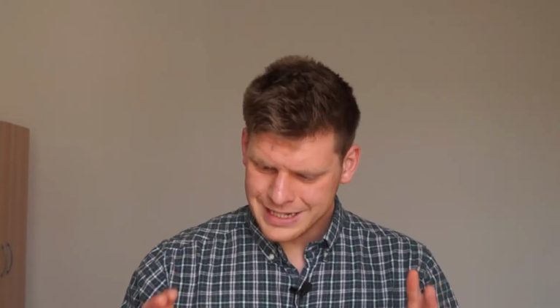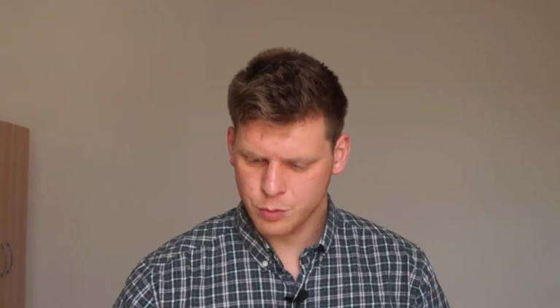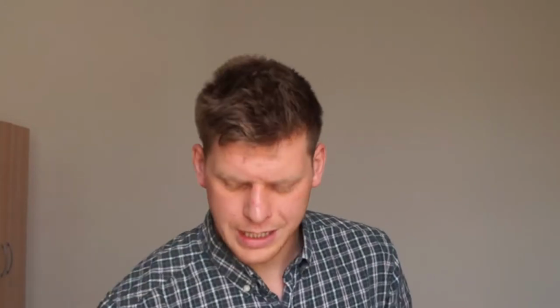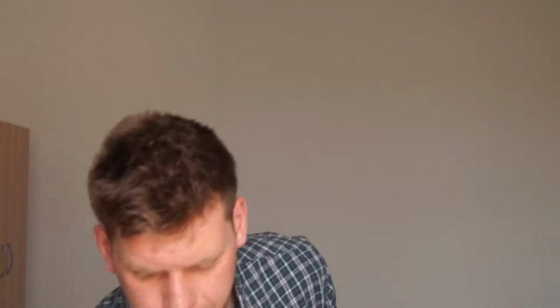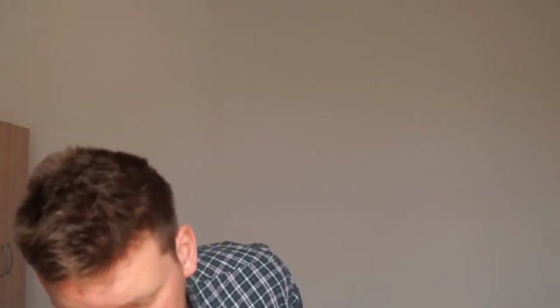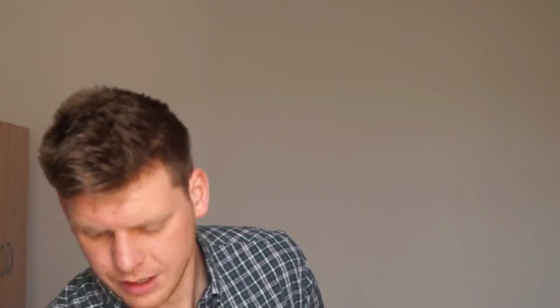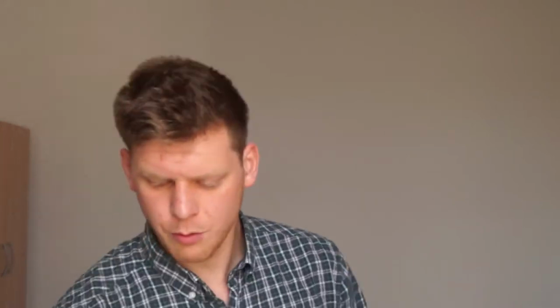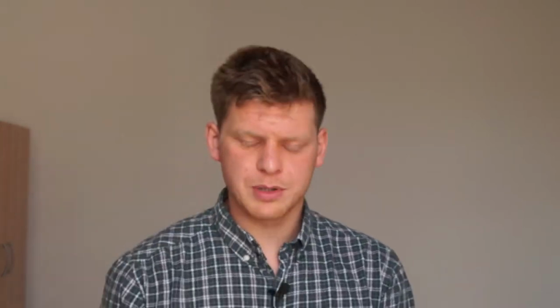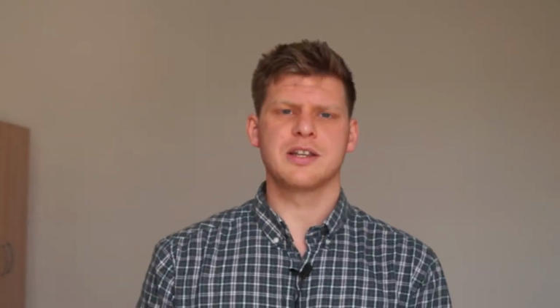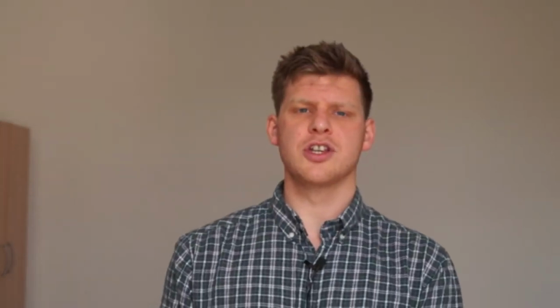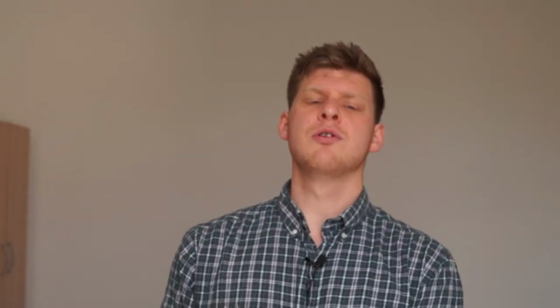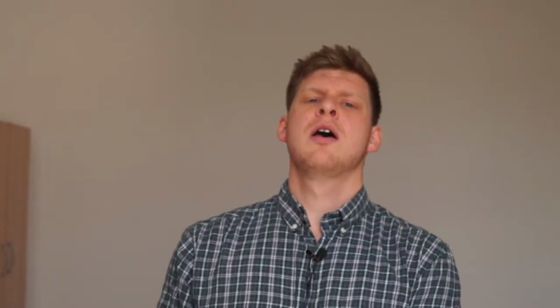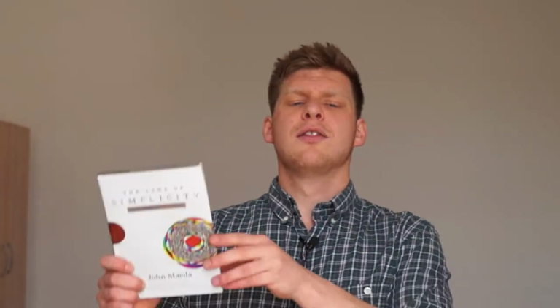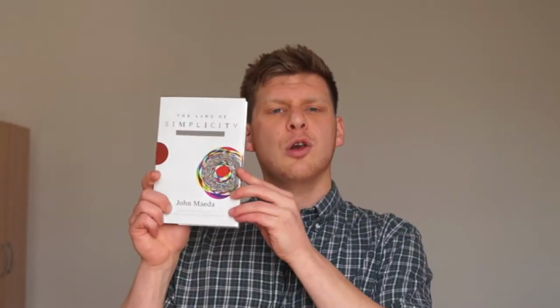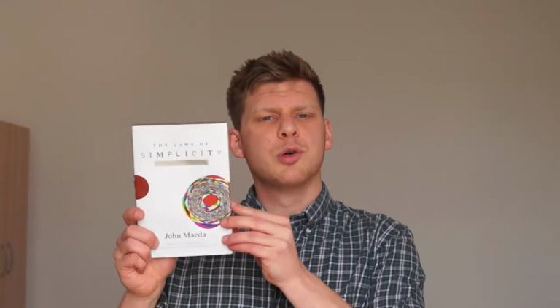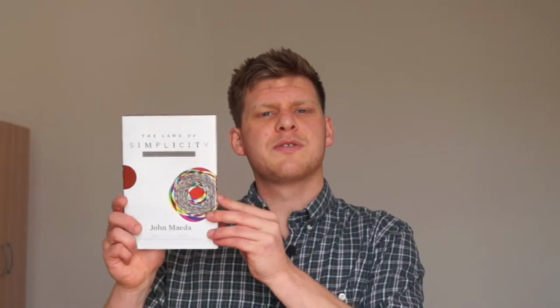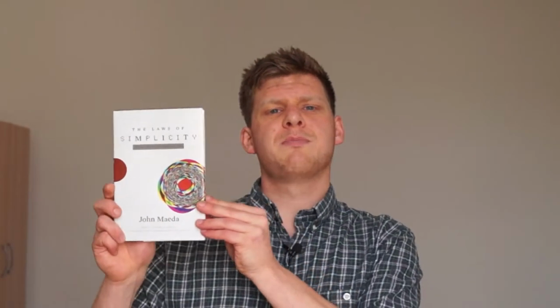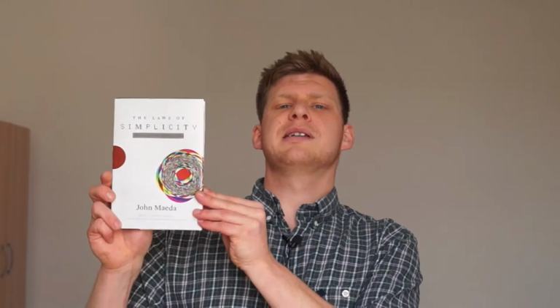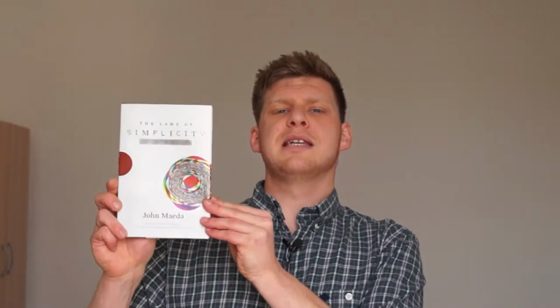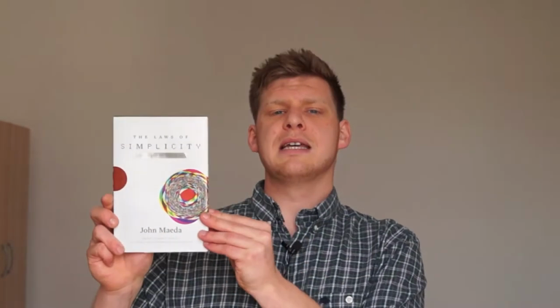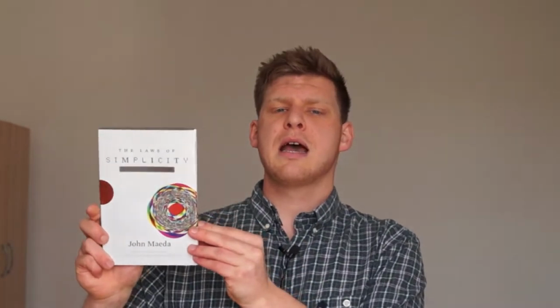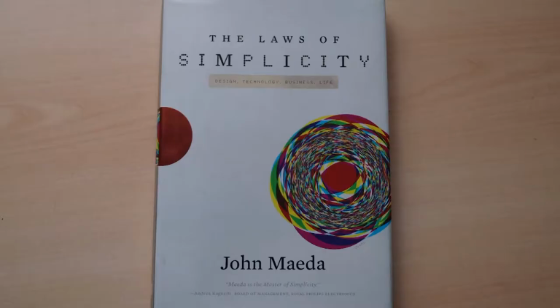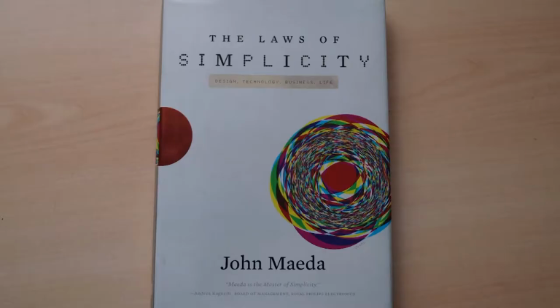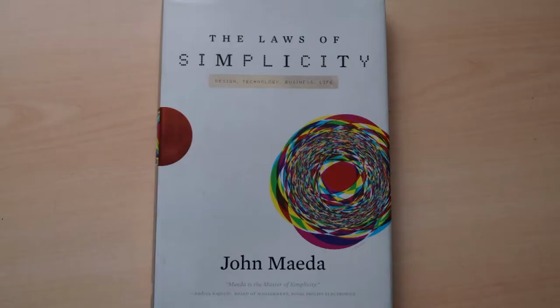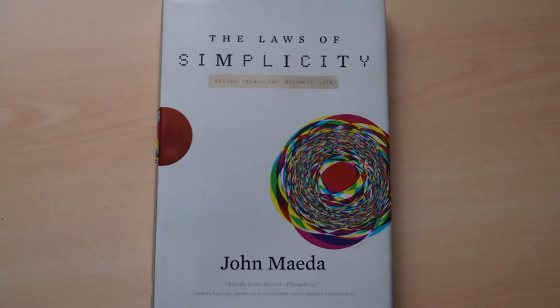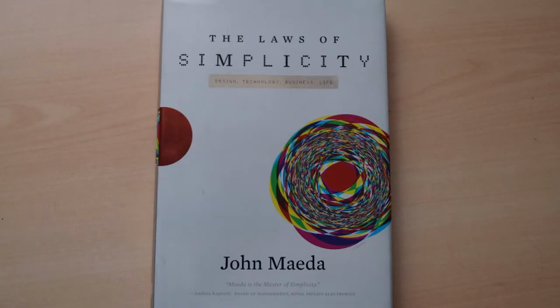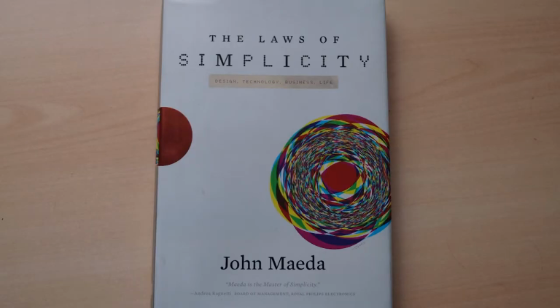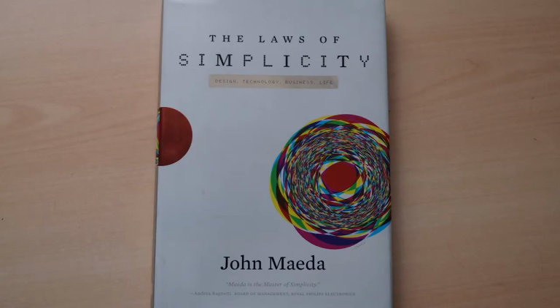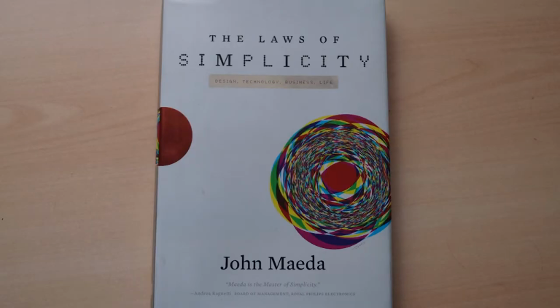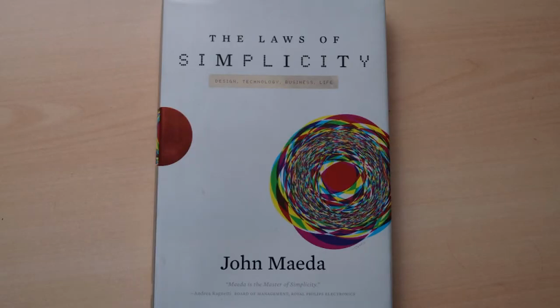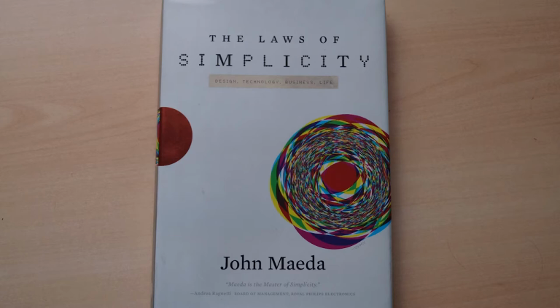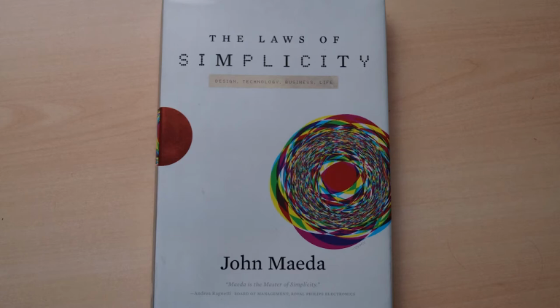This week, I wanna present to you The Laws of Simplicity by John Maeda.